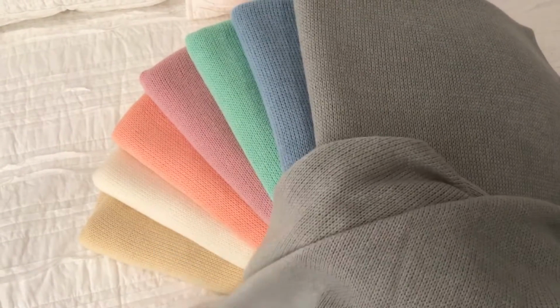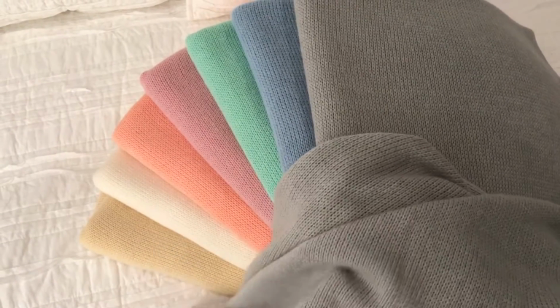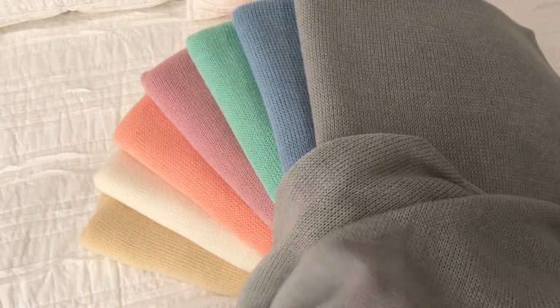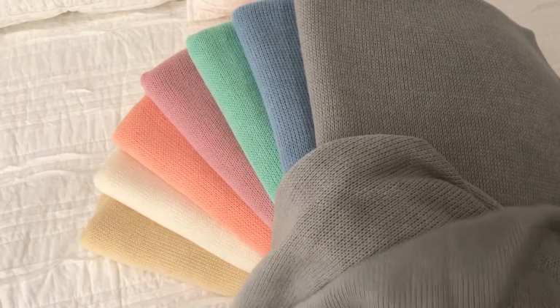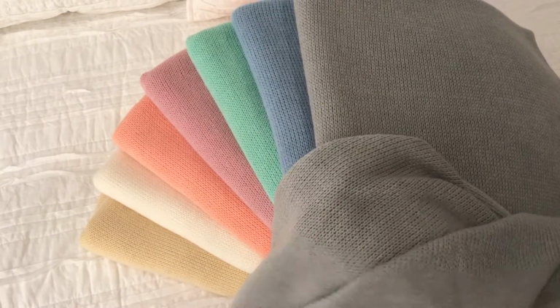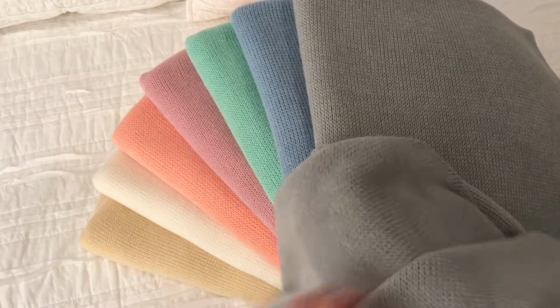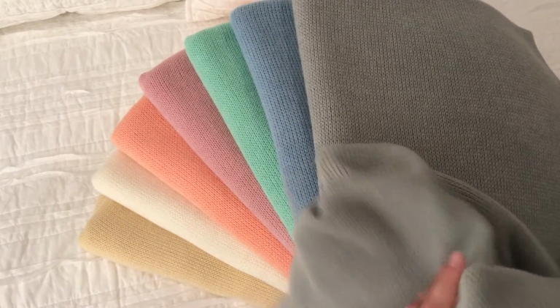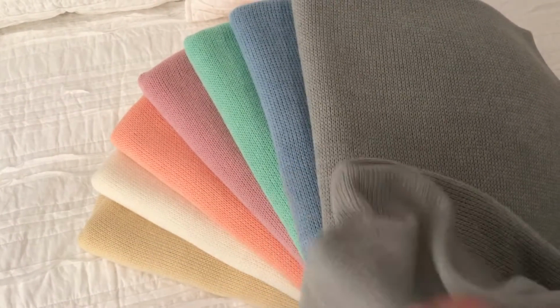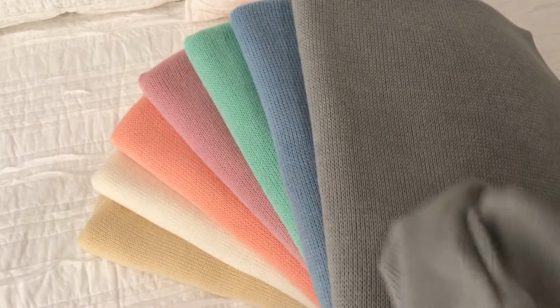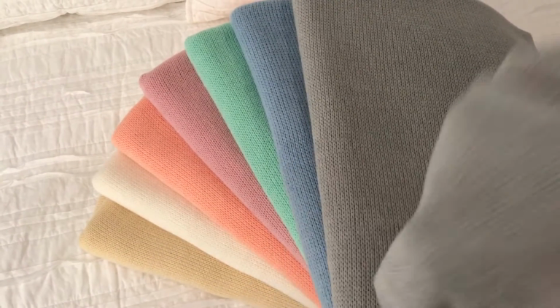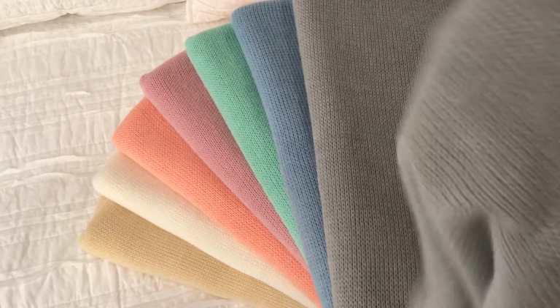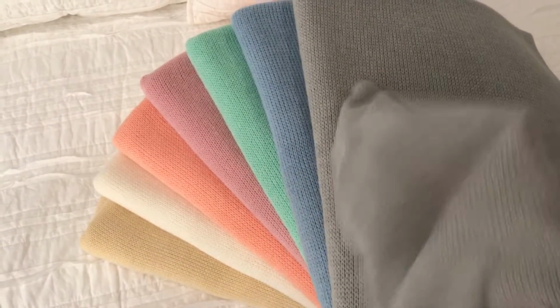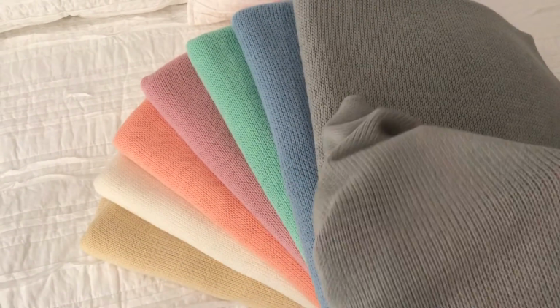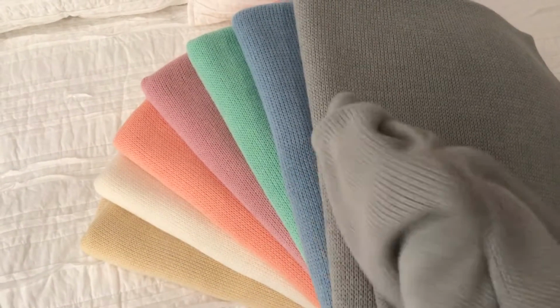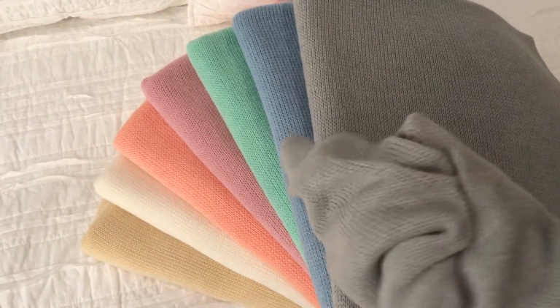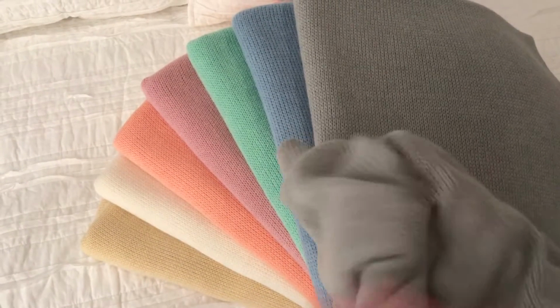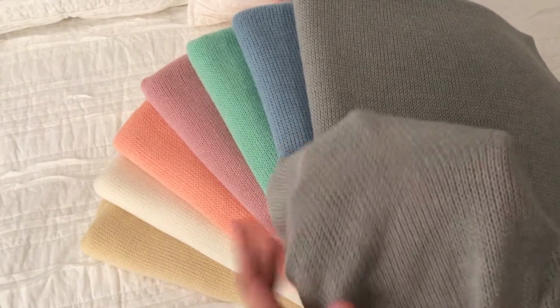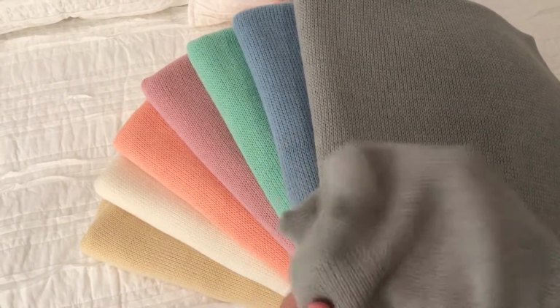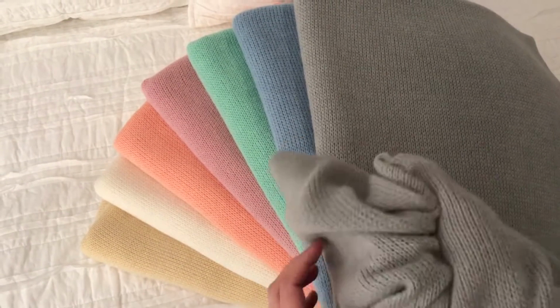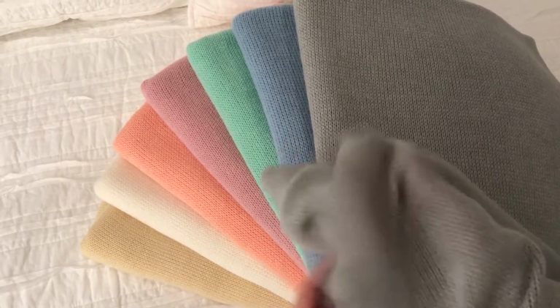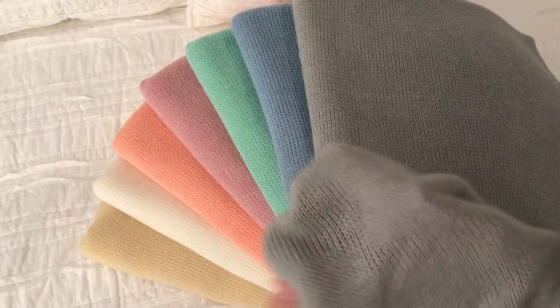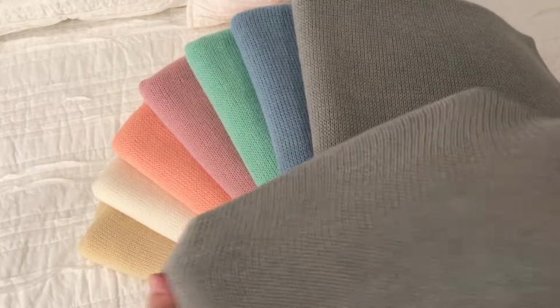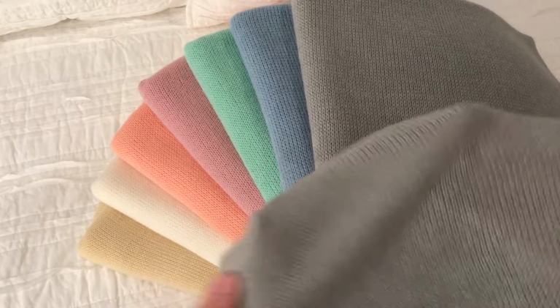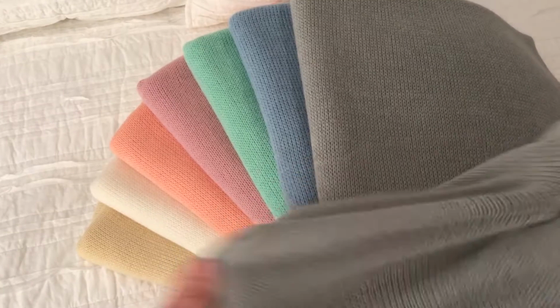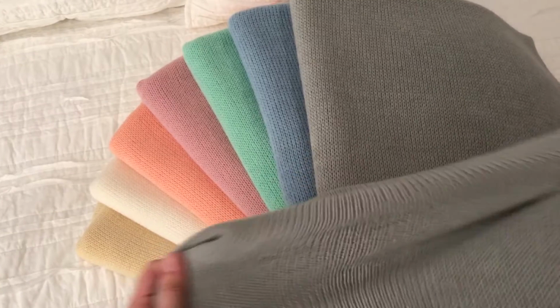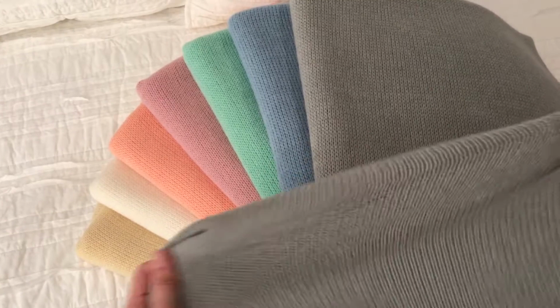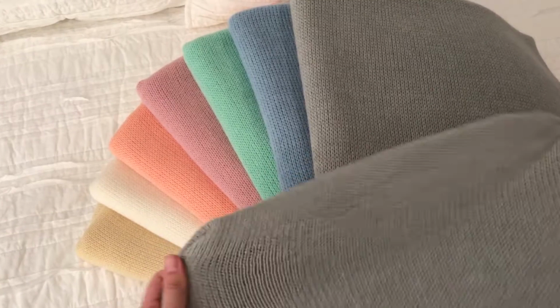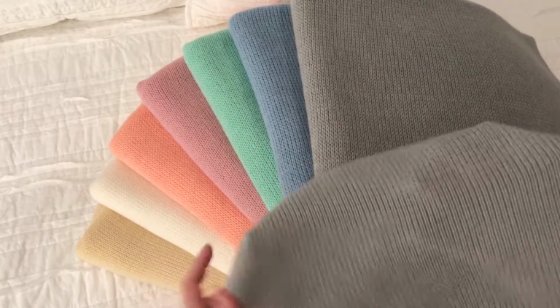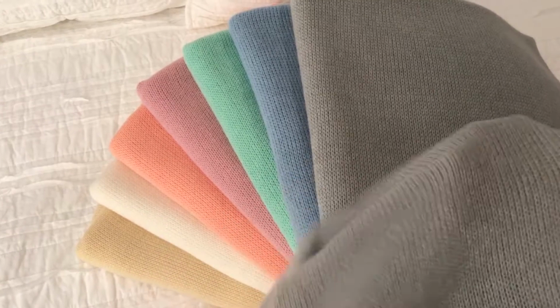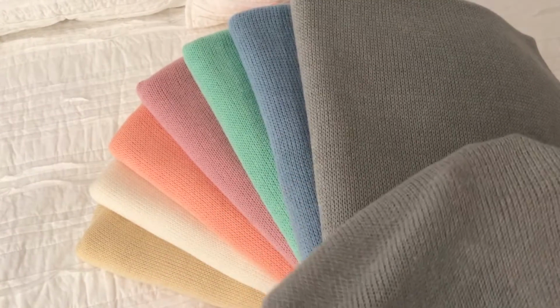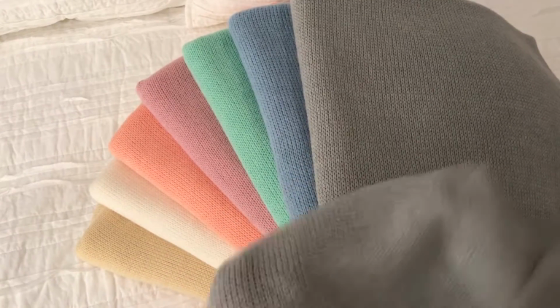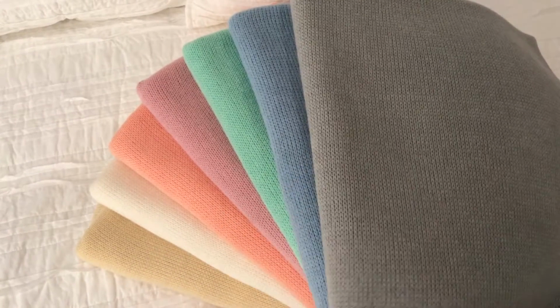Doesn't wrinkle. You can squish it up, doesn't wrinkle, and it lays so beautifully.